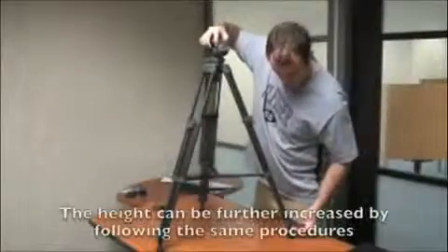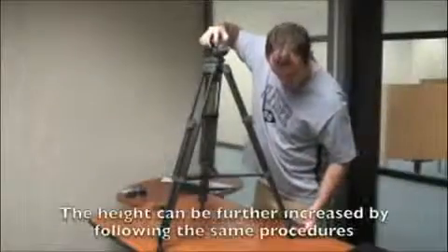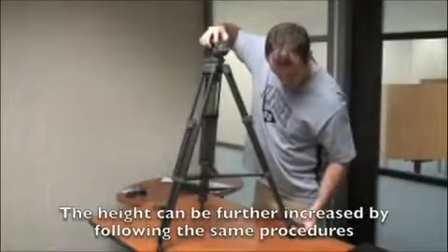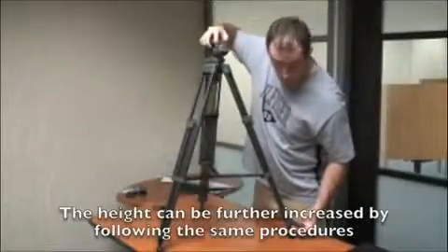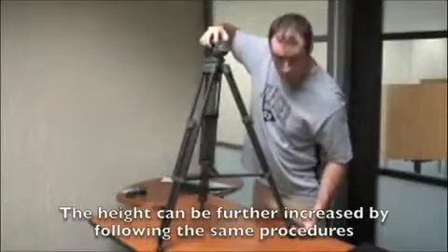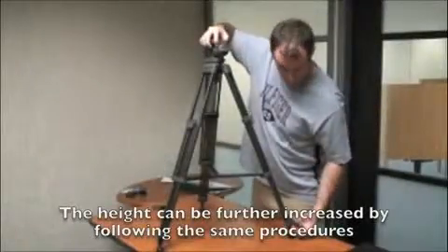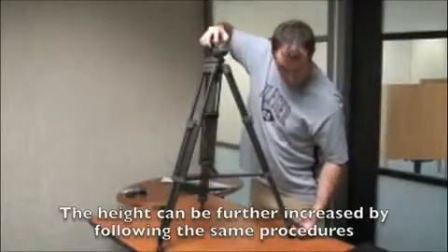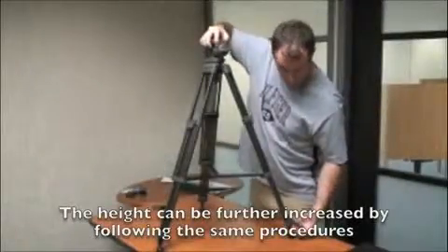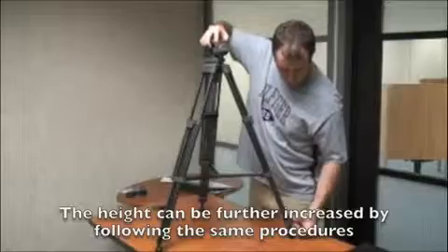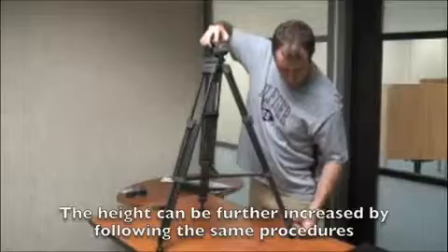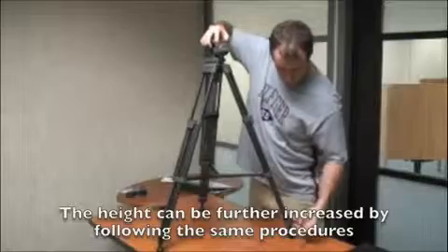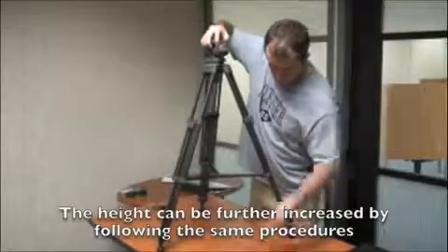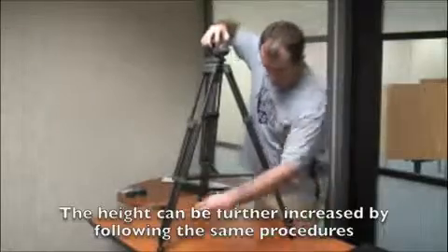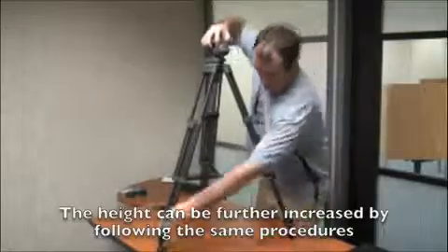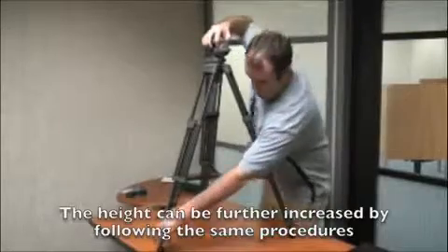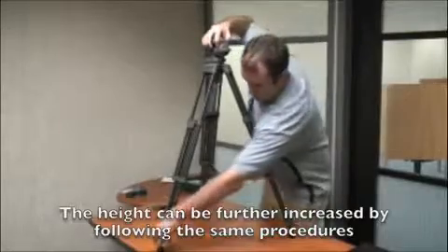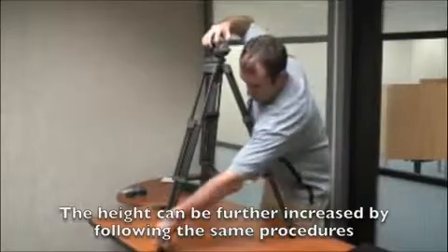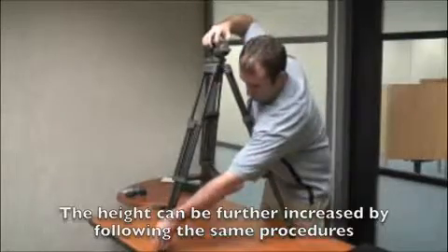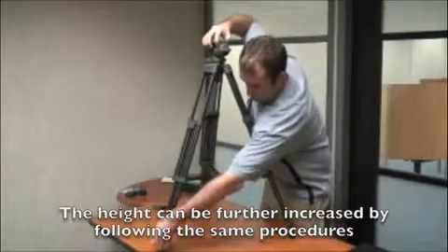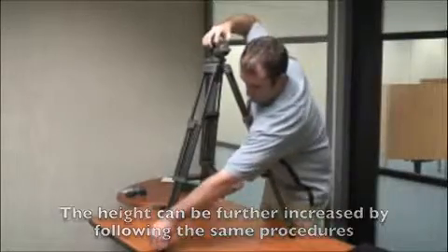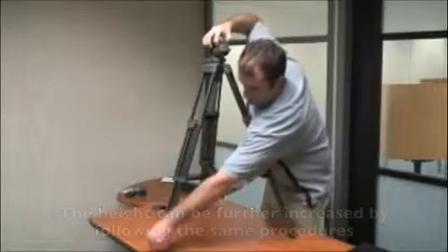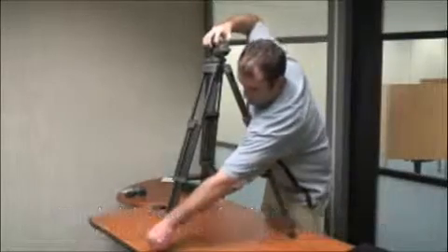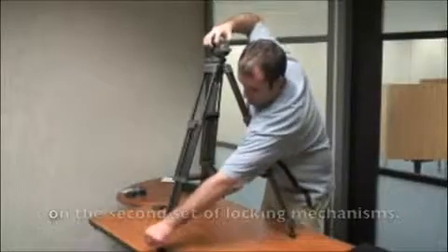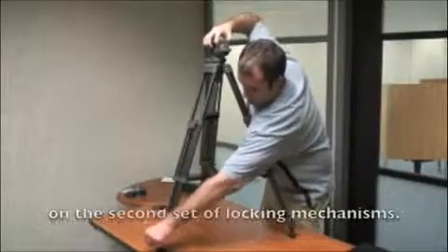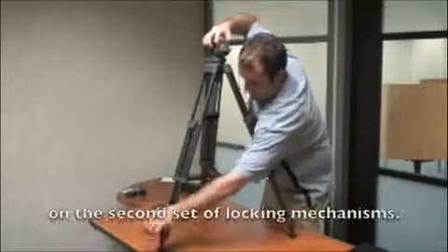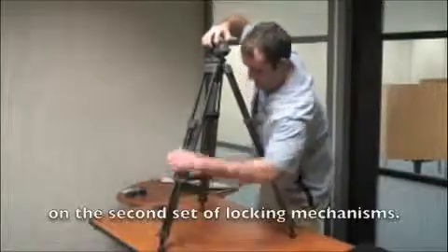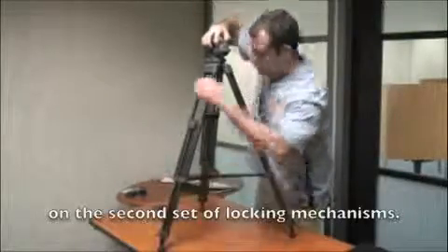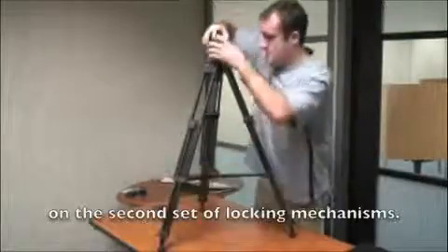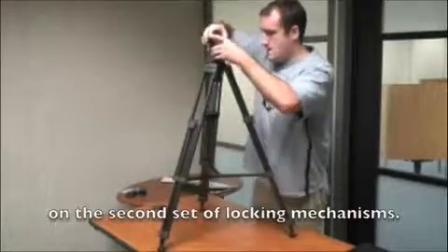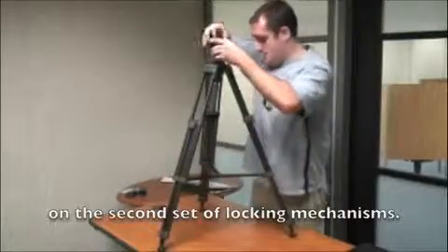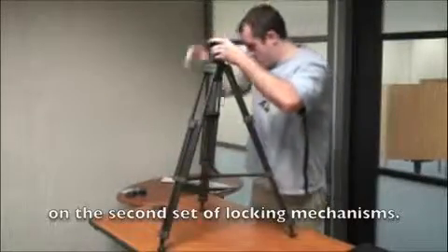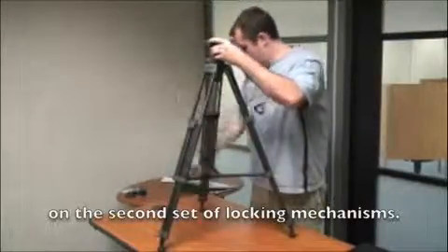The height of the tripod can be further increased by following the same procedures on the second set of locking mechanisms.